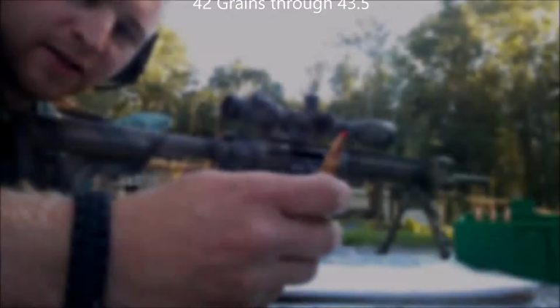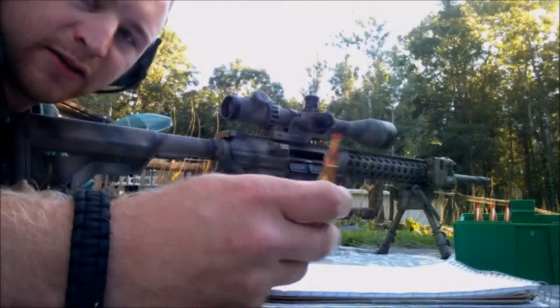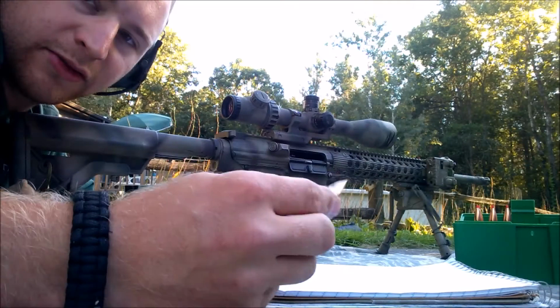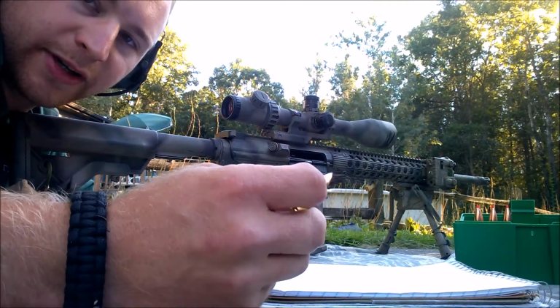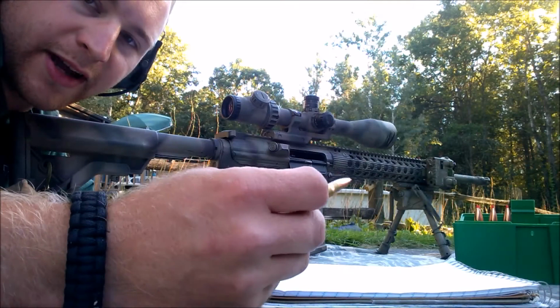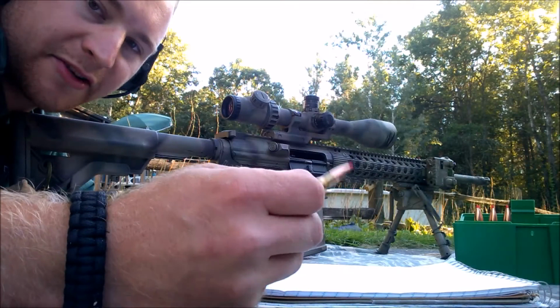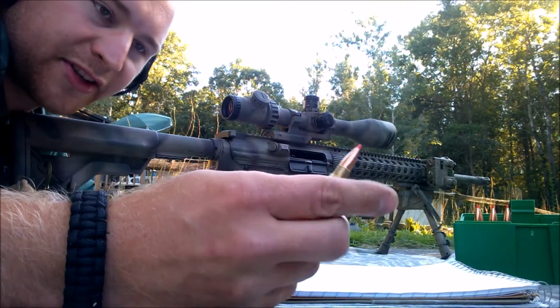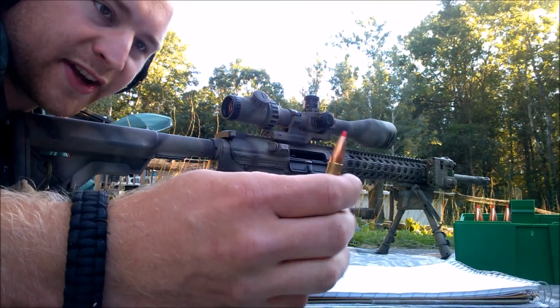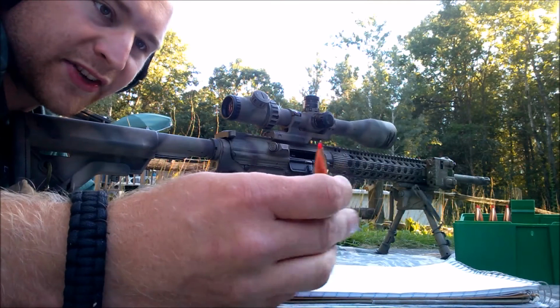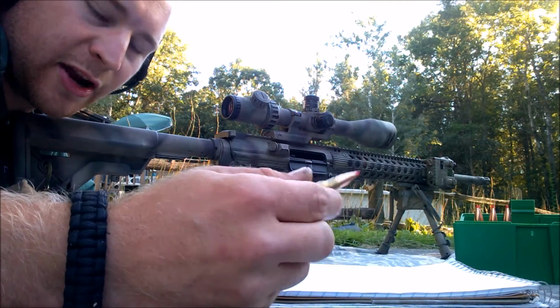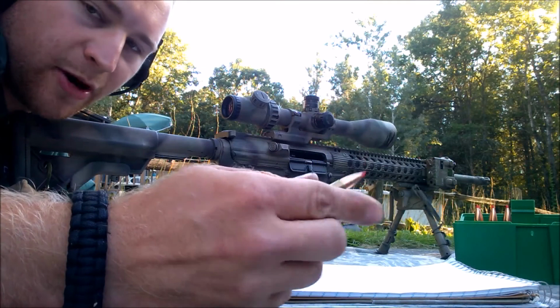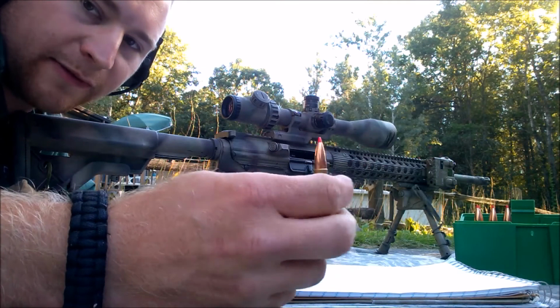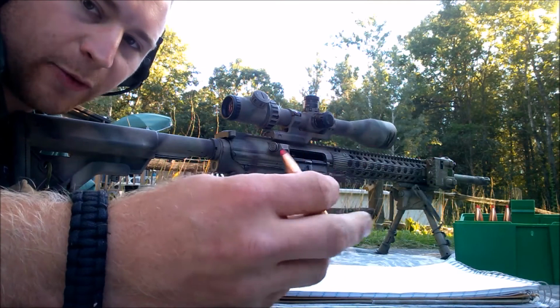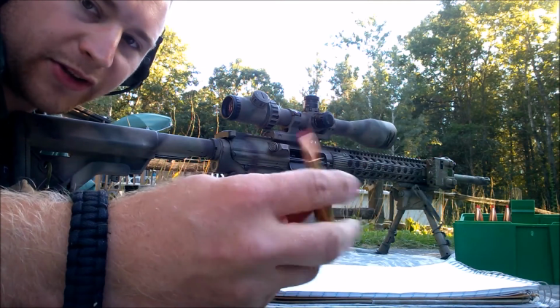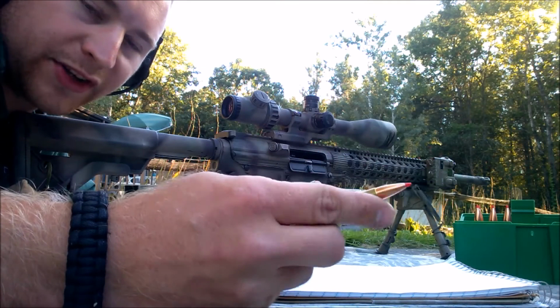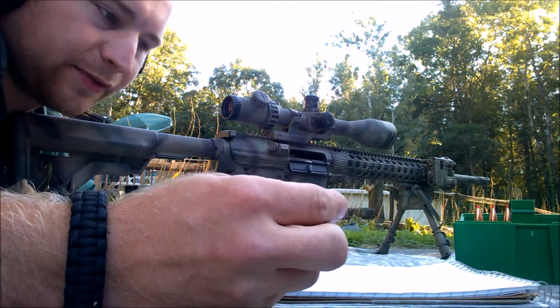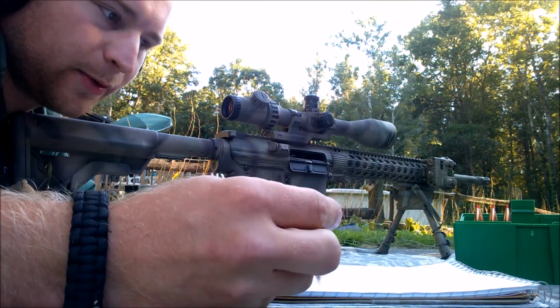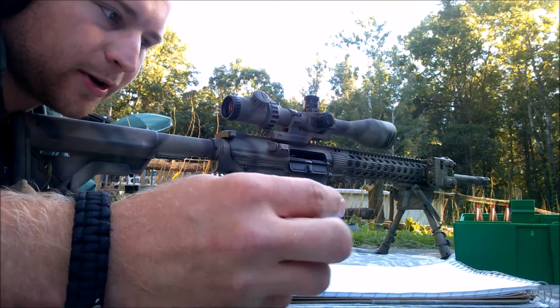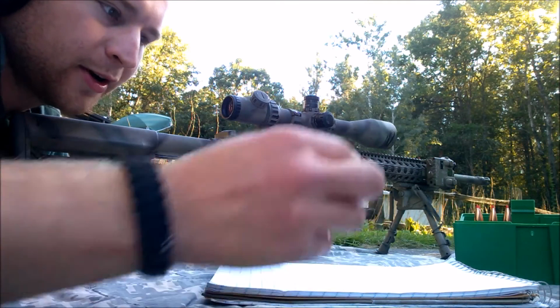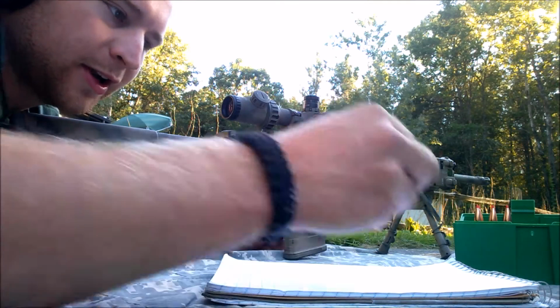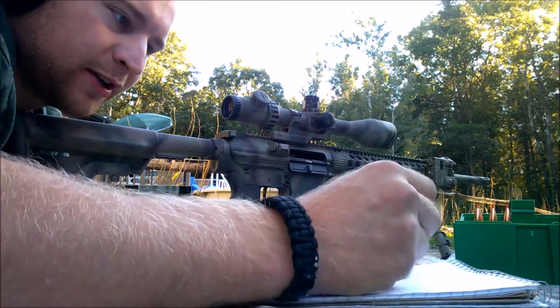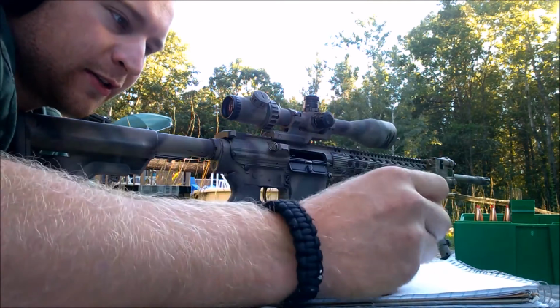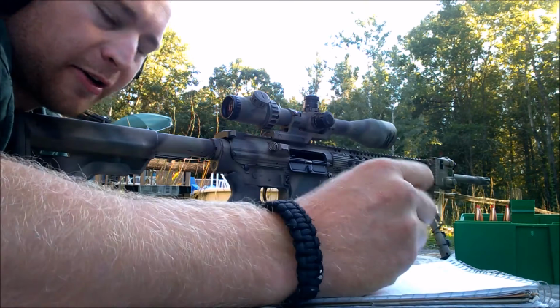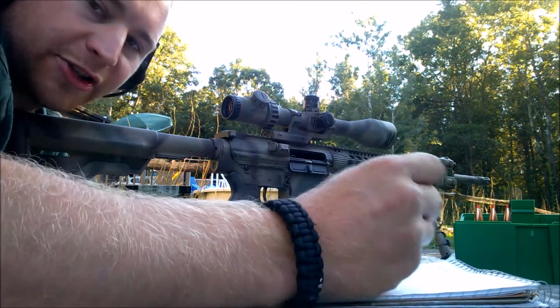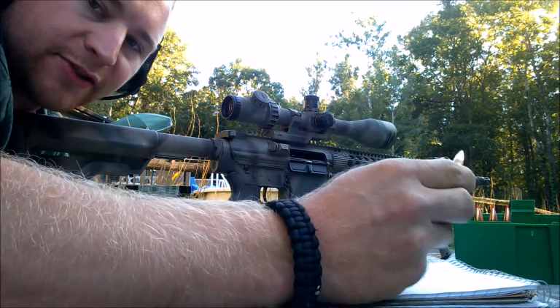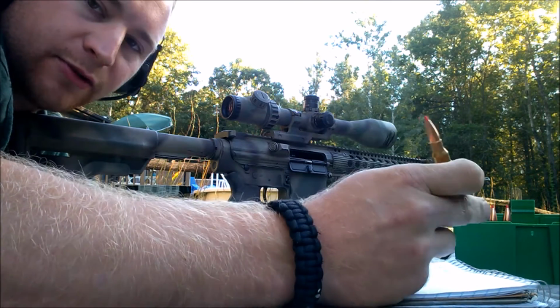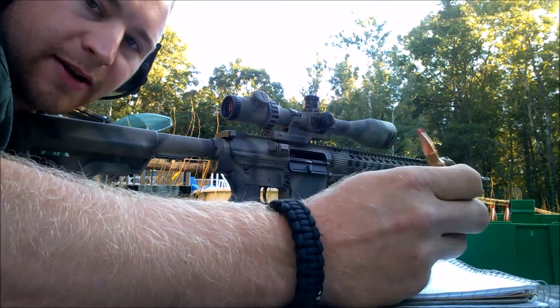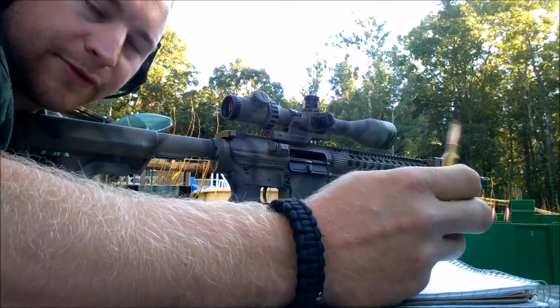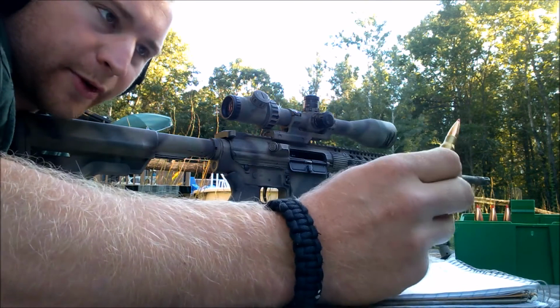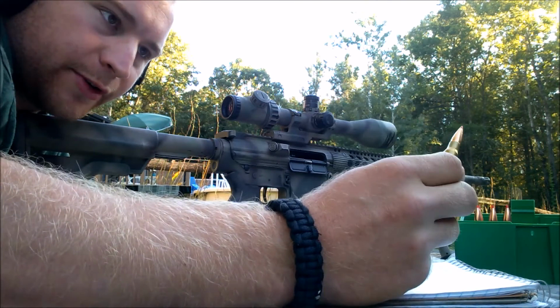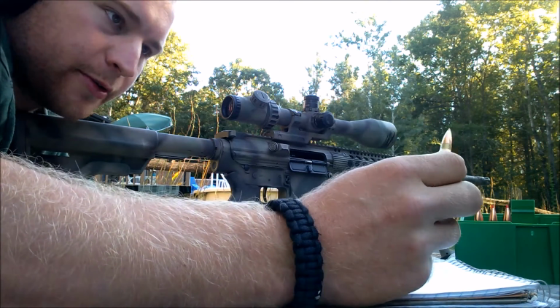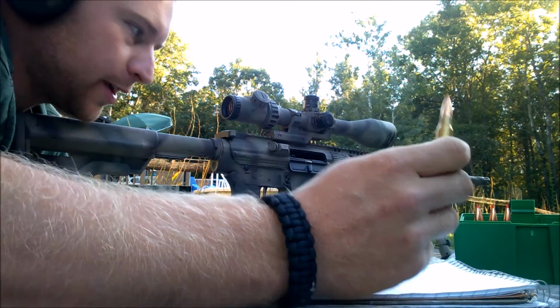I'm doing an accuracy test with IMR 4064. Already shot two rounds of 42 grain.